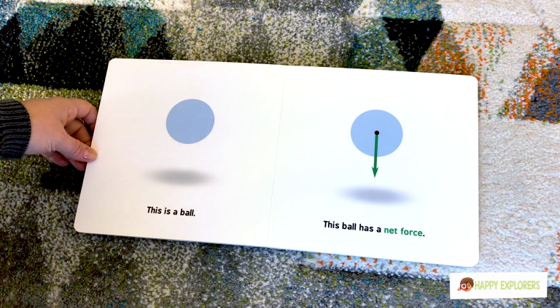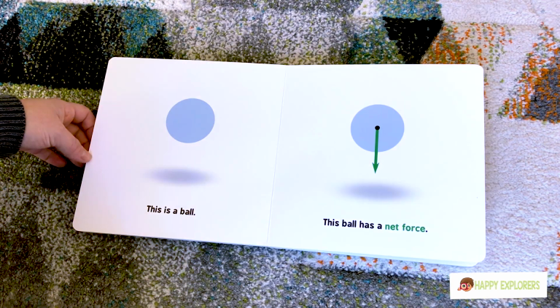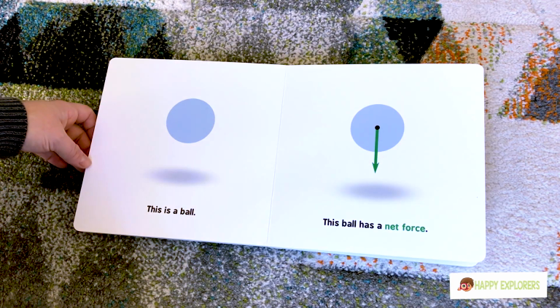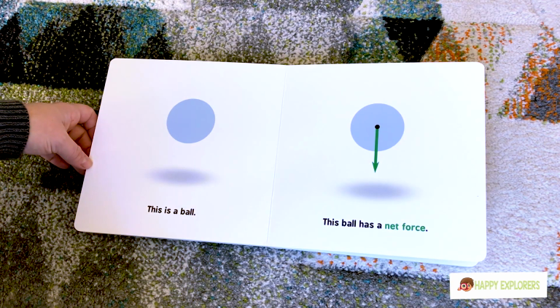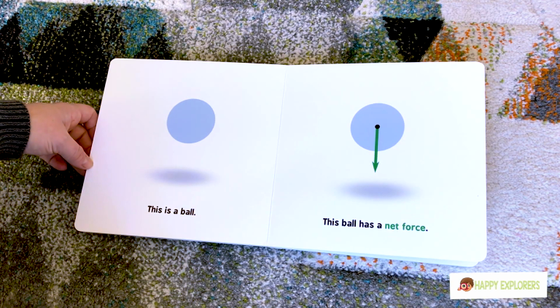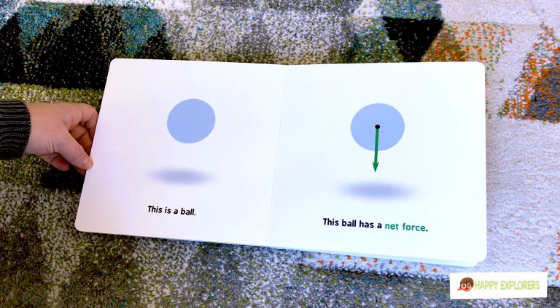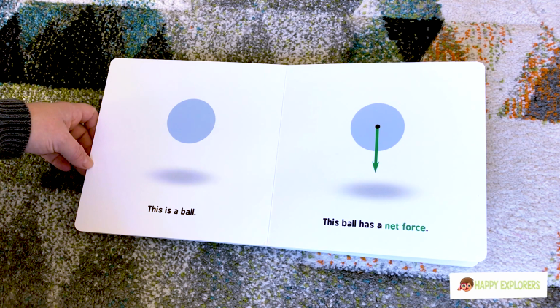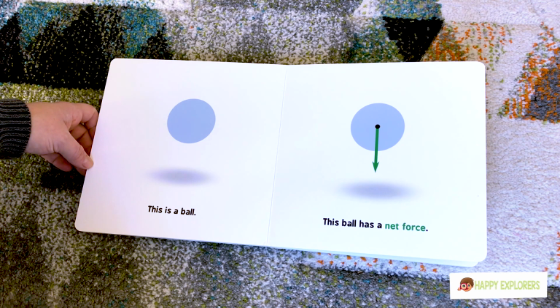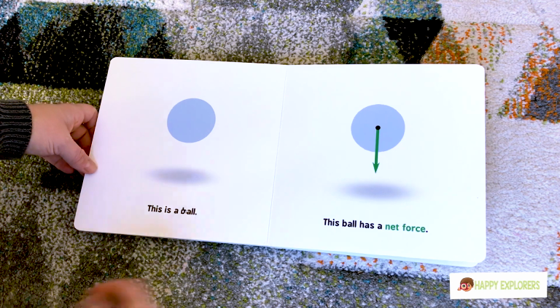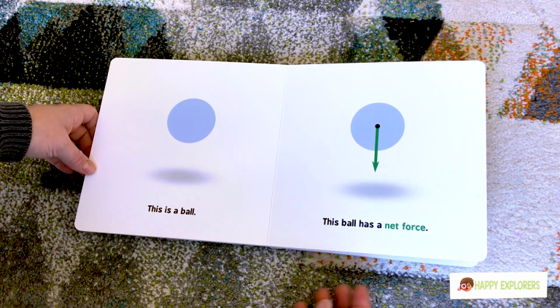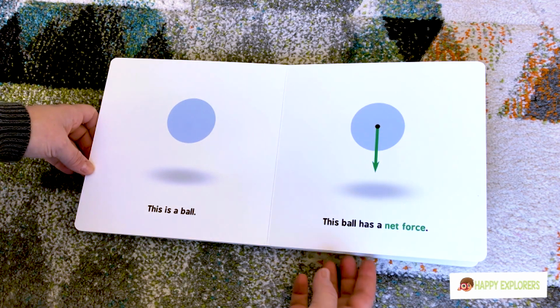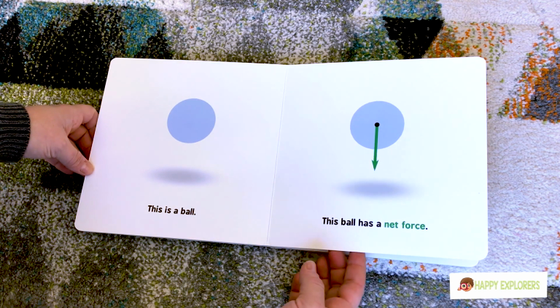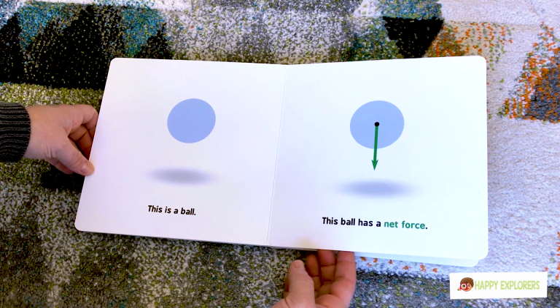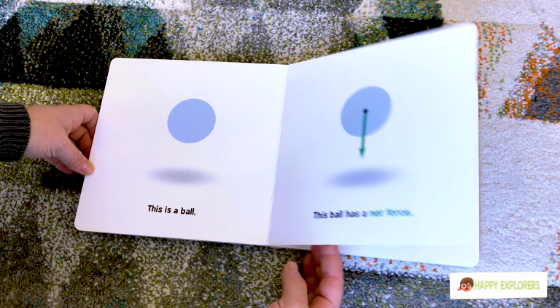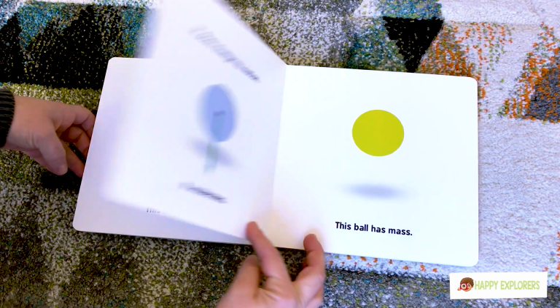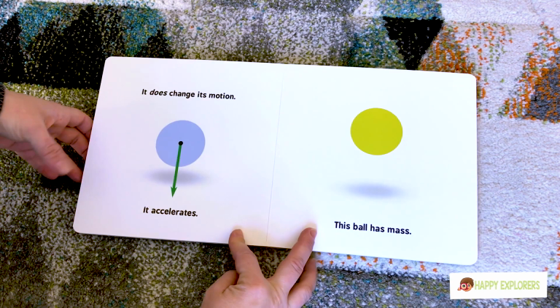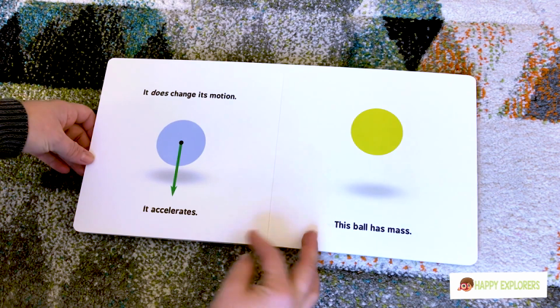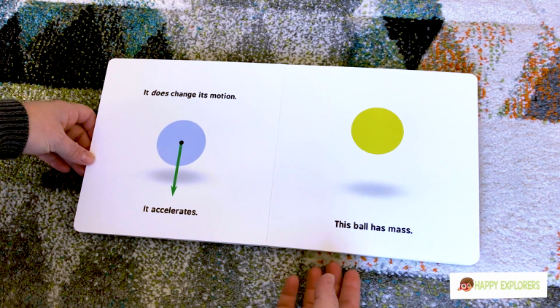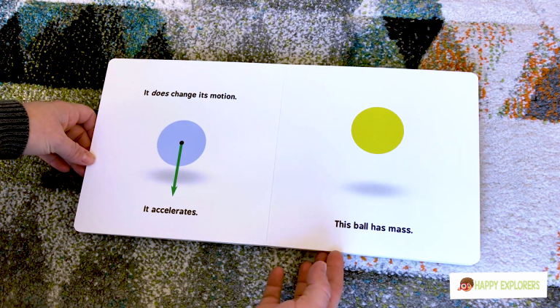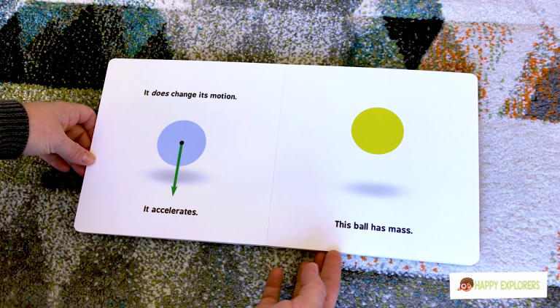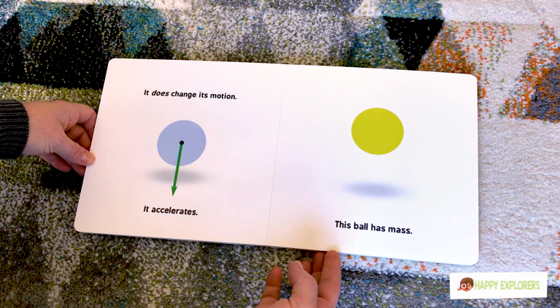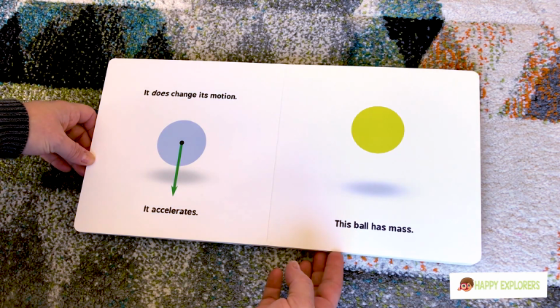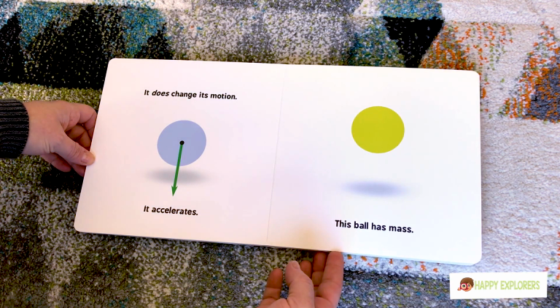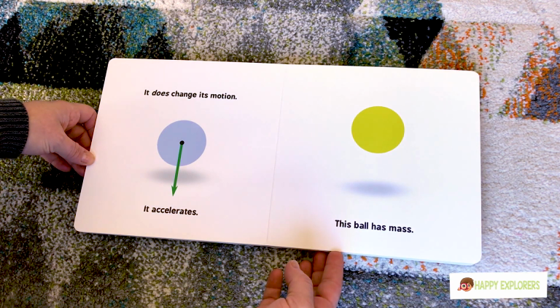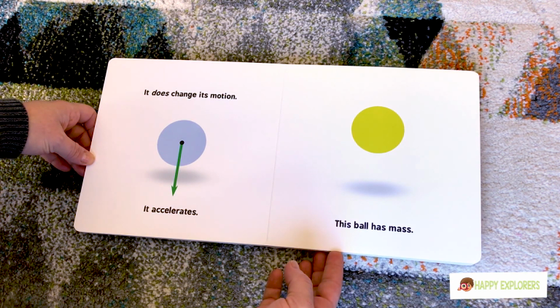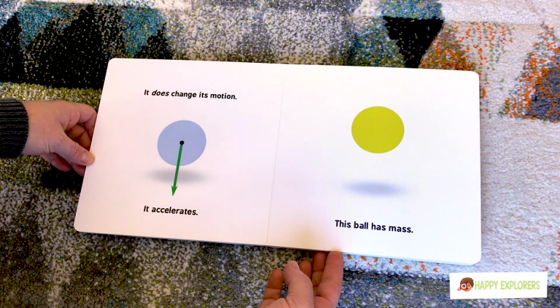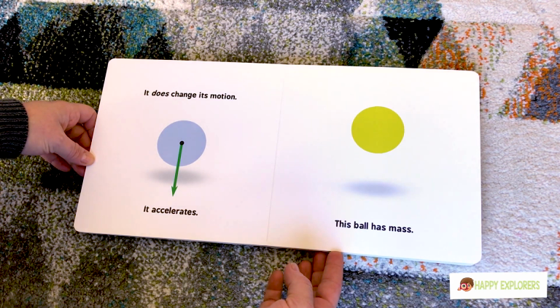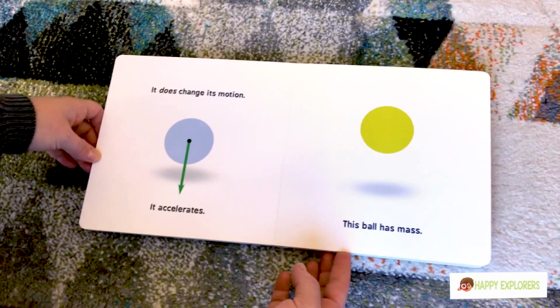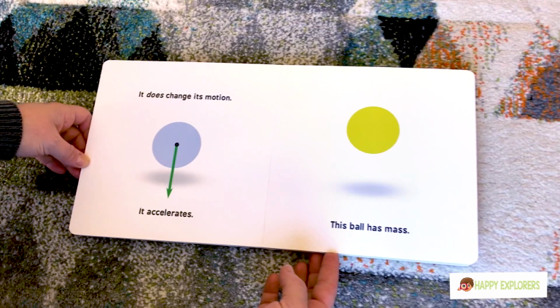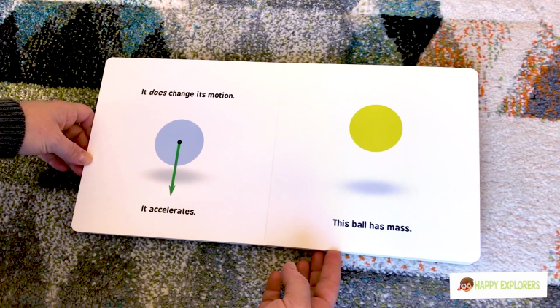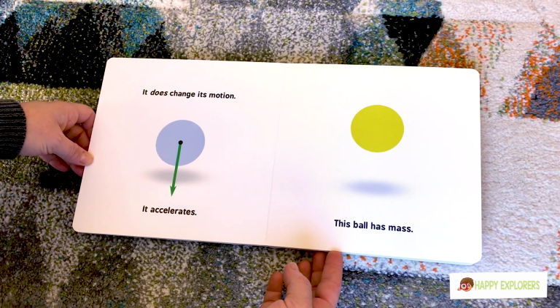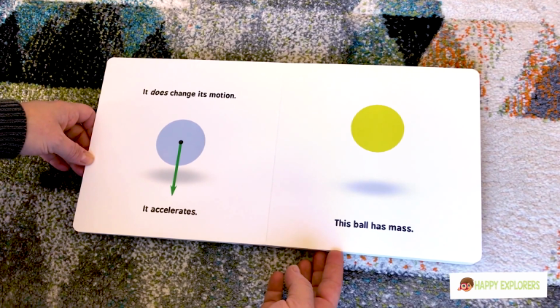This is a ball. This ball has a net force. It does change its motion. It accelerates.